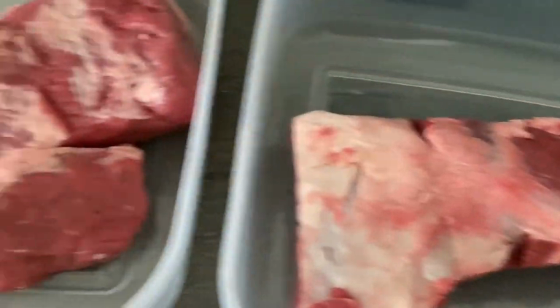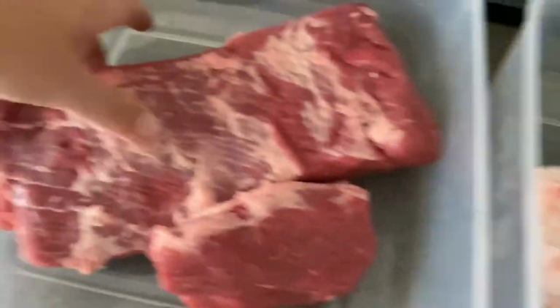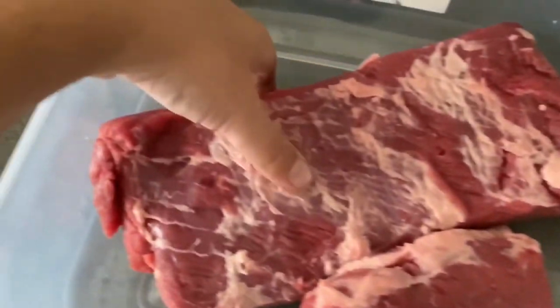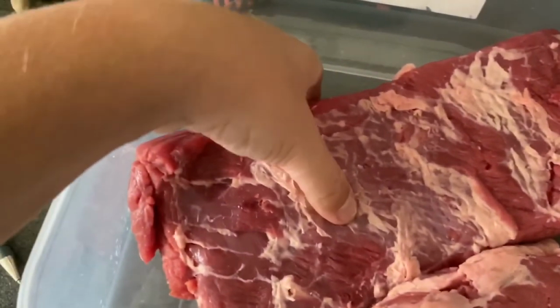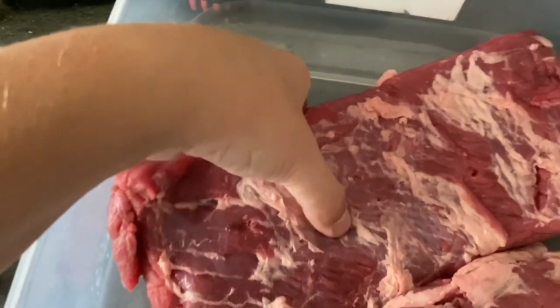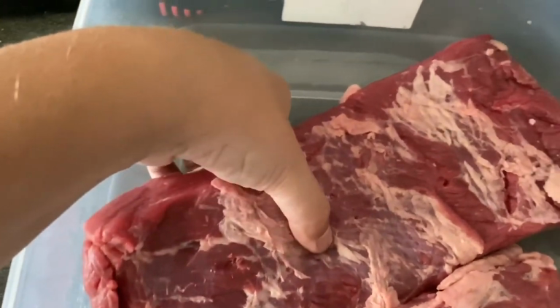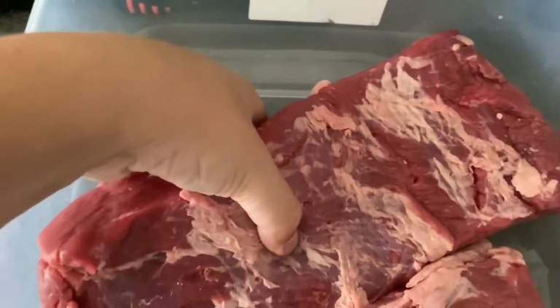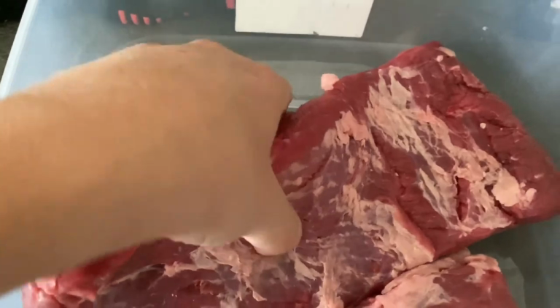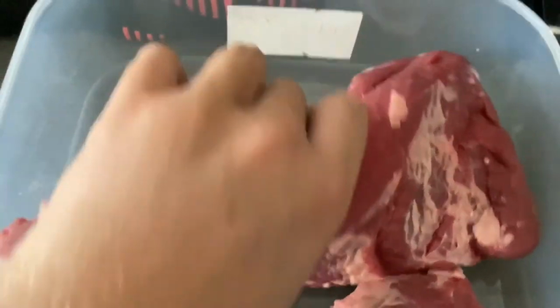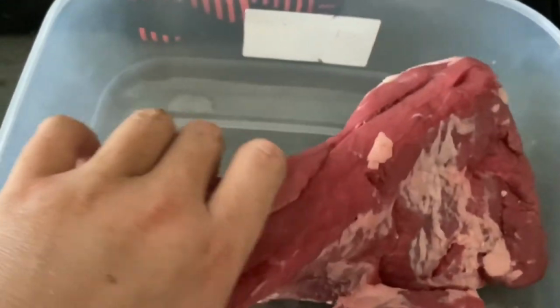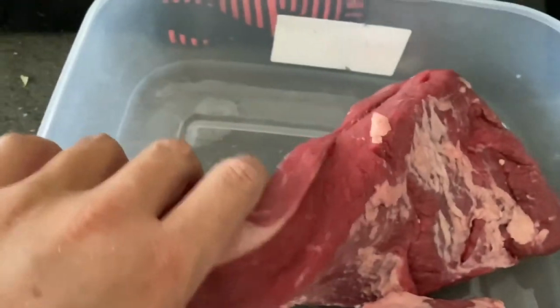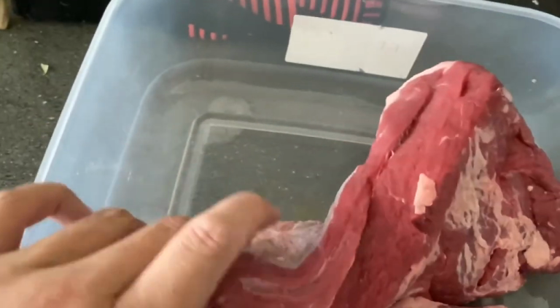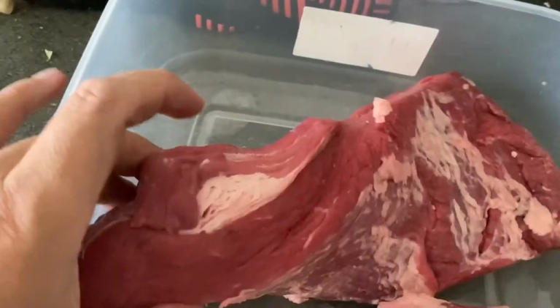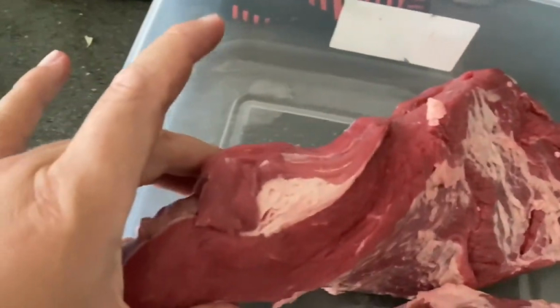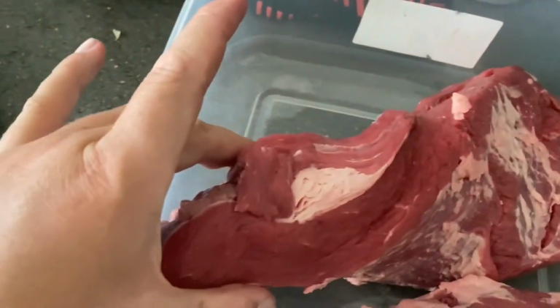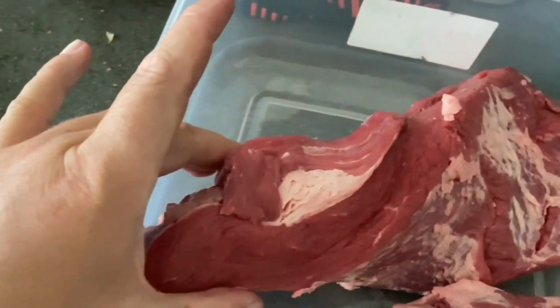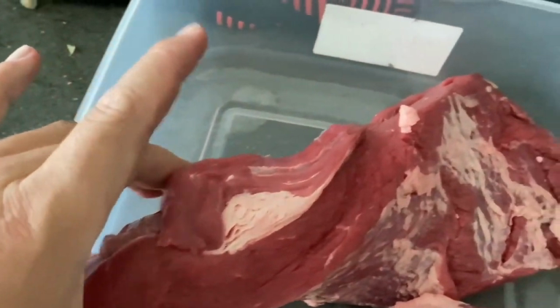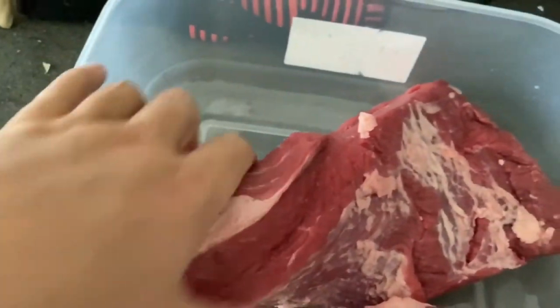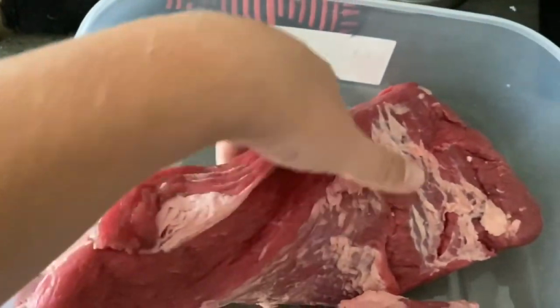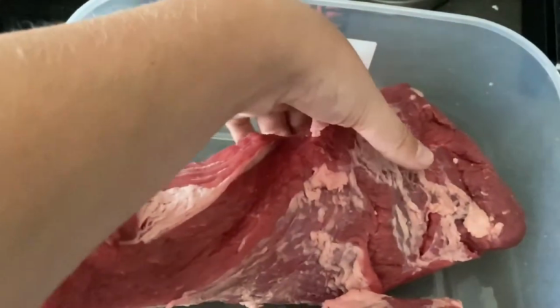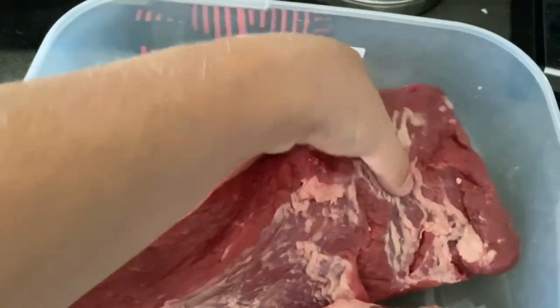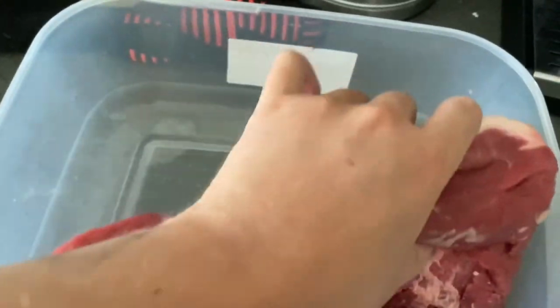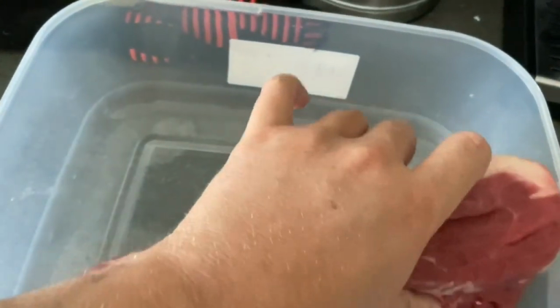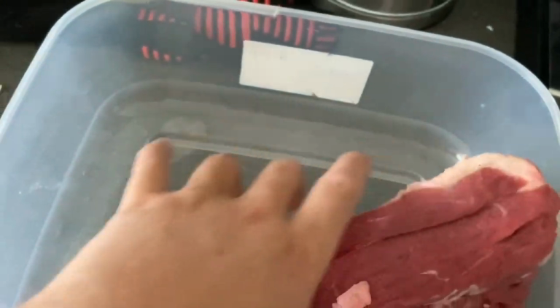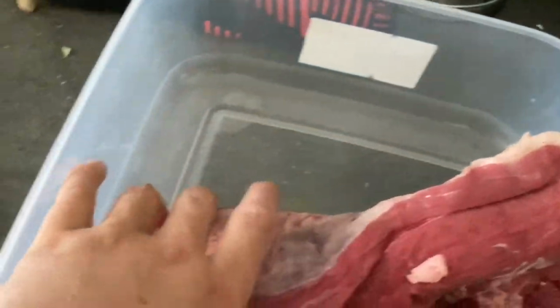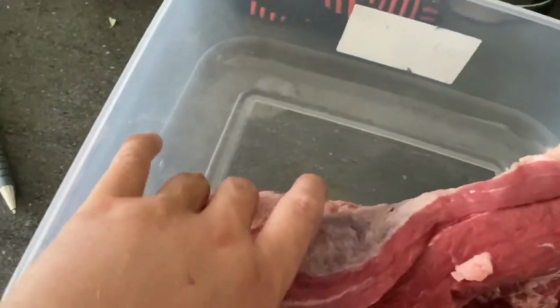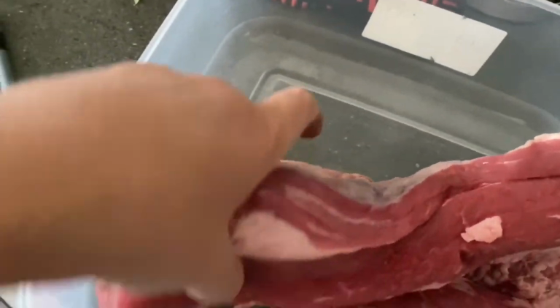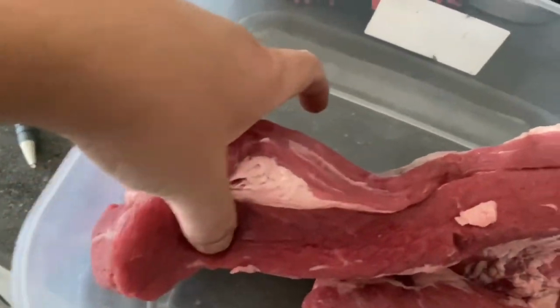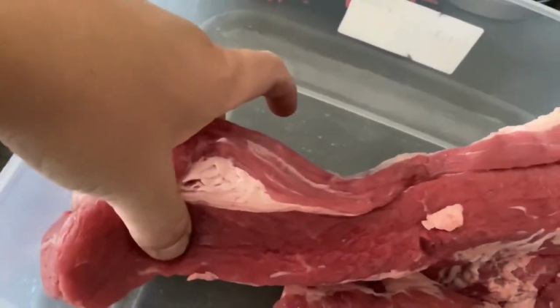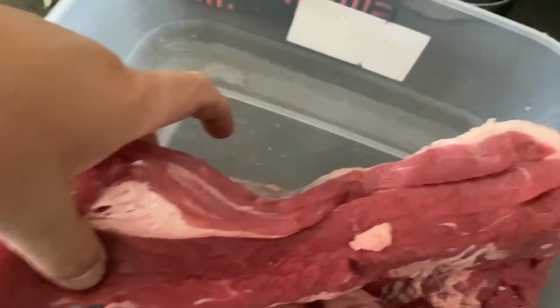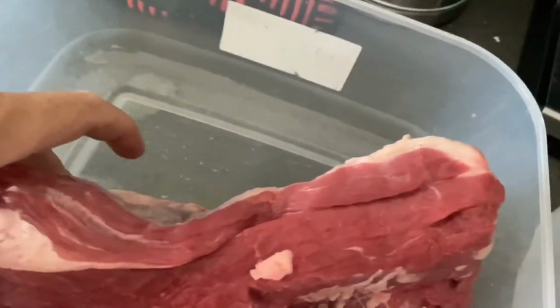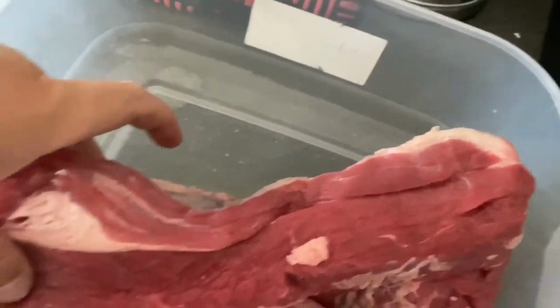And the brisket — nice sized piece, should be pretty good.